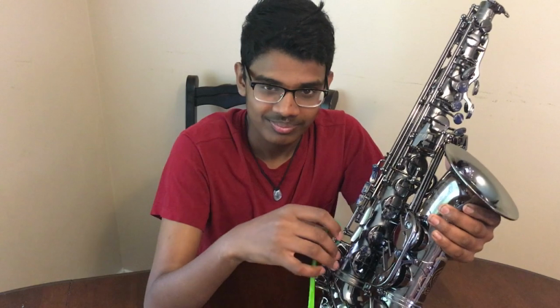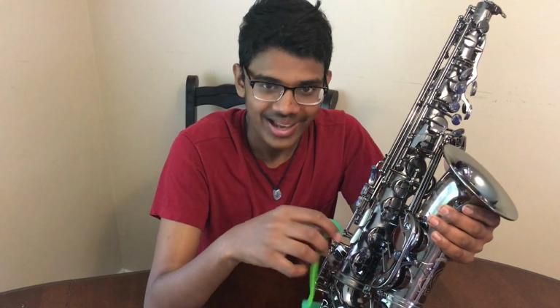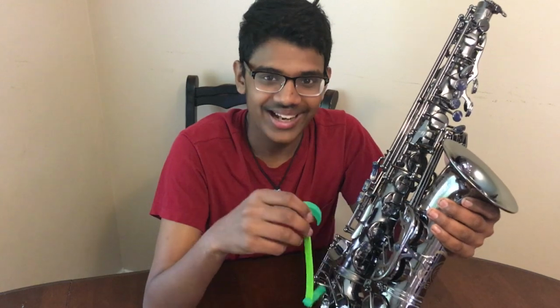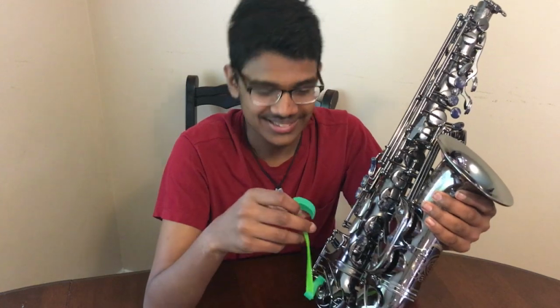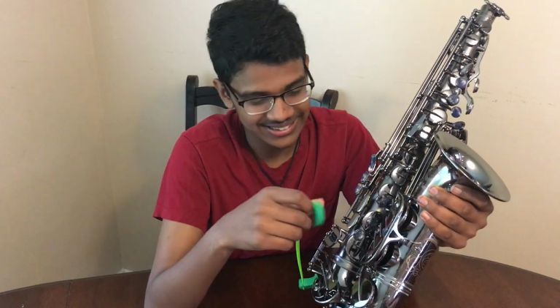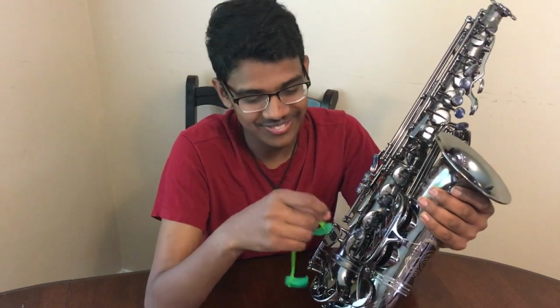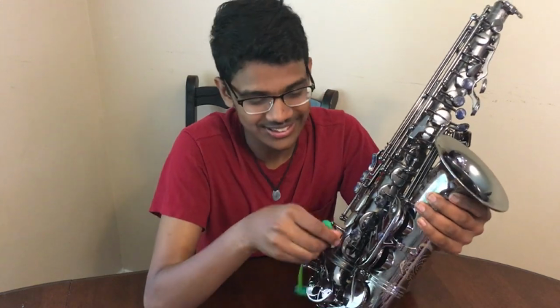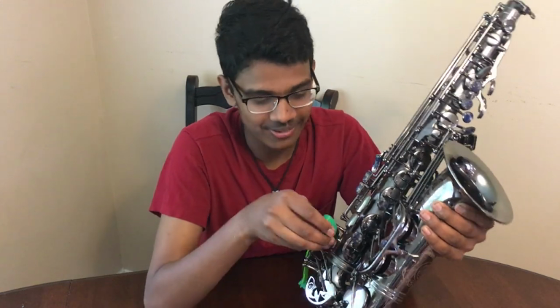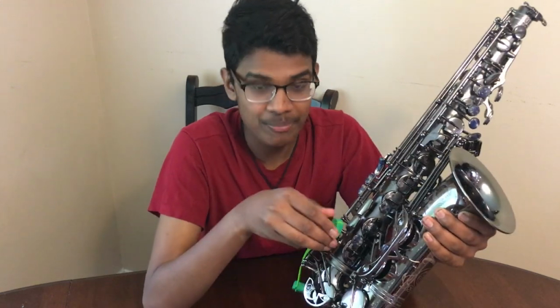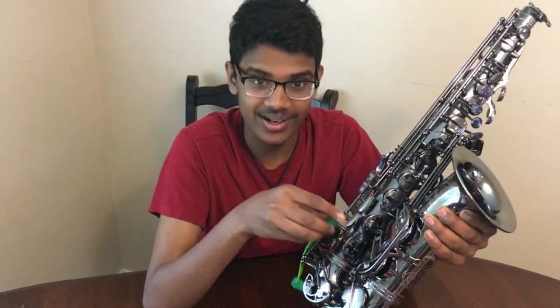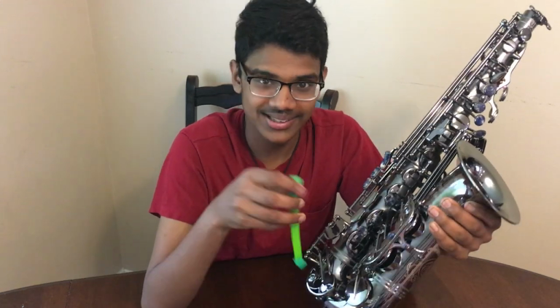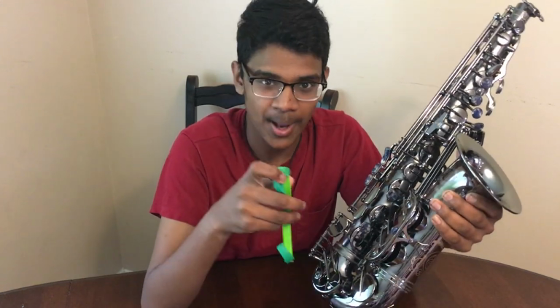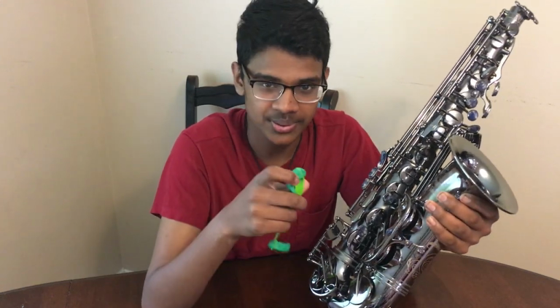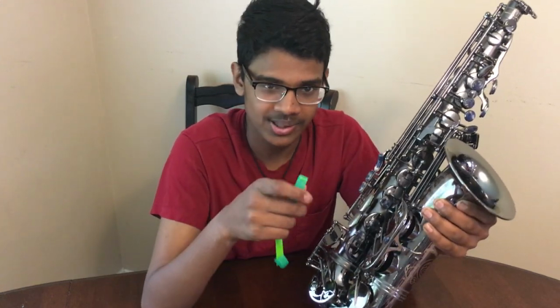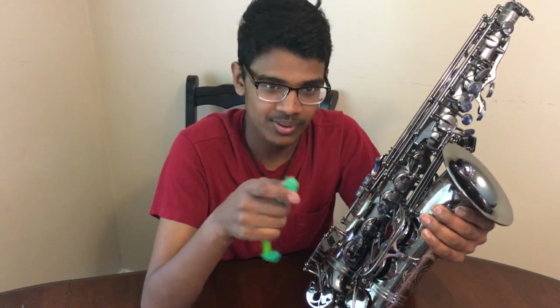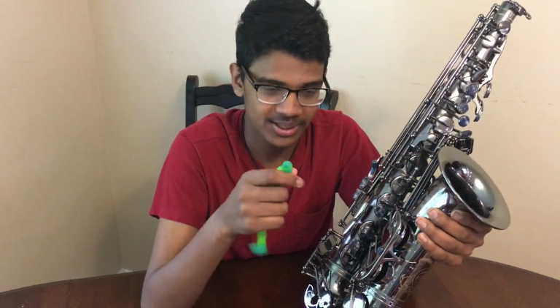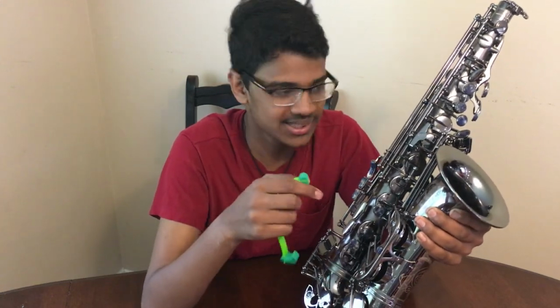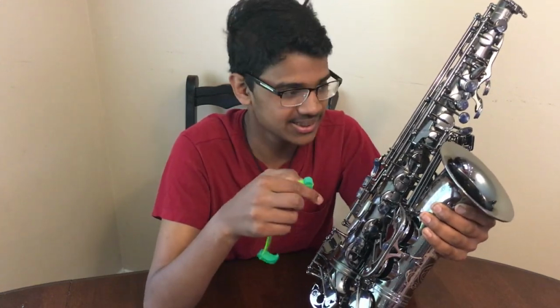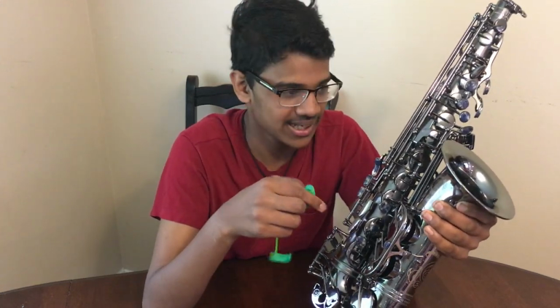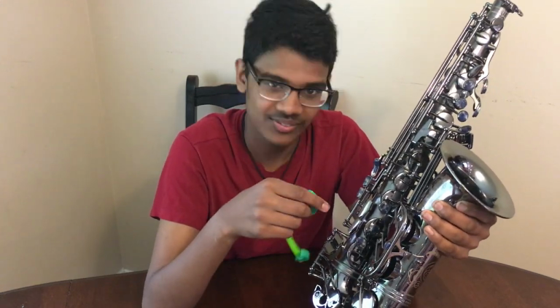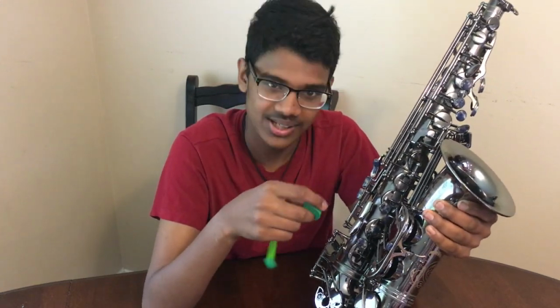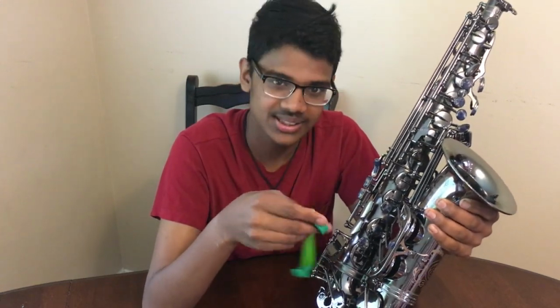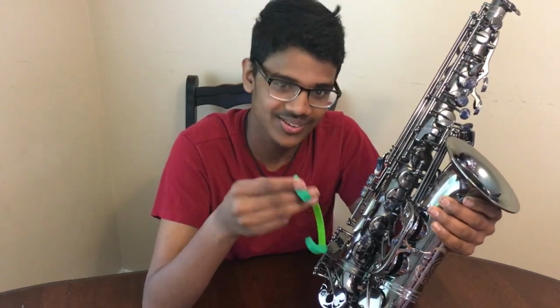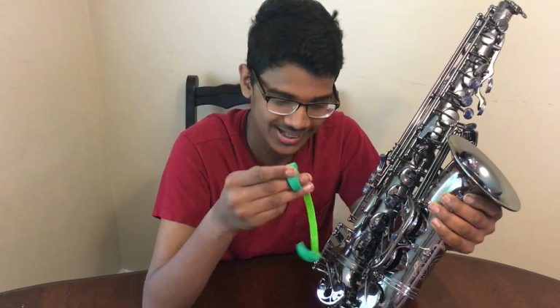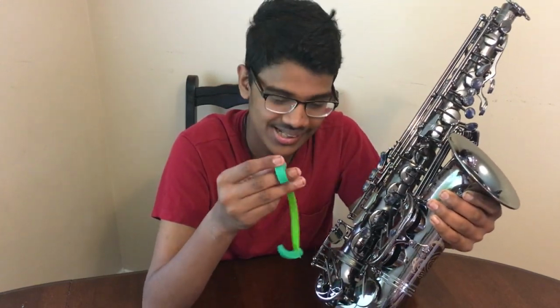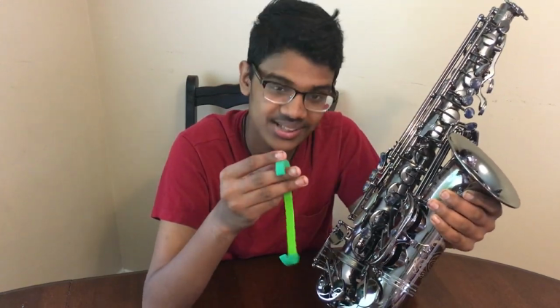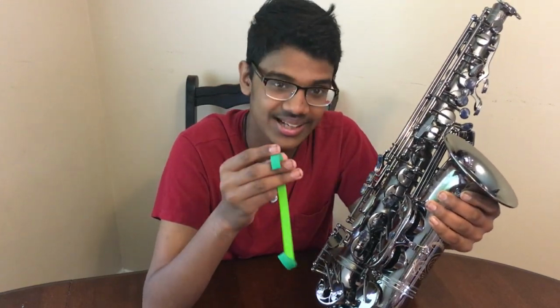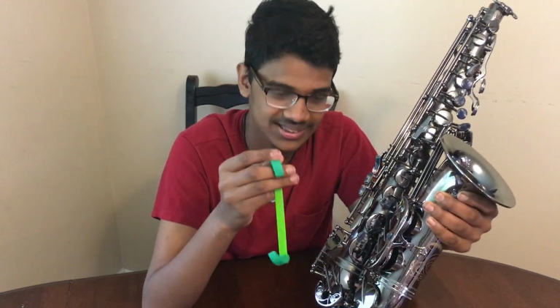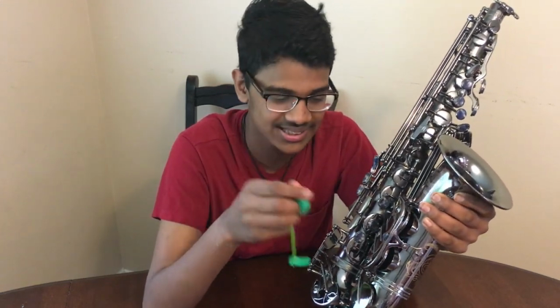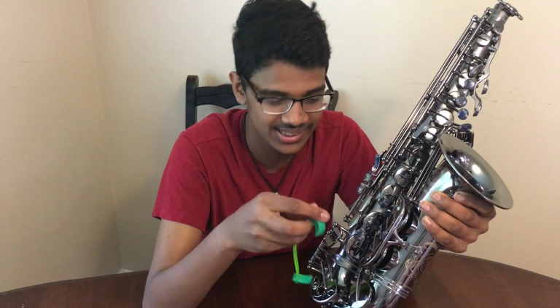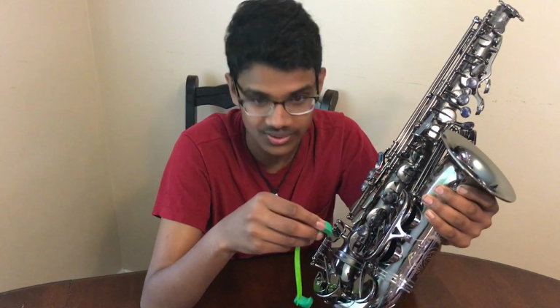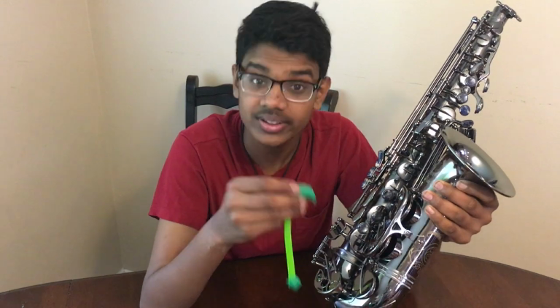Hey guys, I just found this great product that helps me with my sticky saxophone keys. It's called Achilles and it's easy to use.